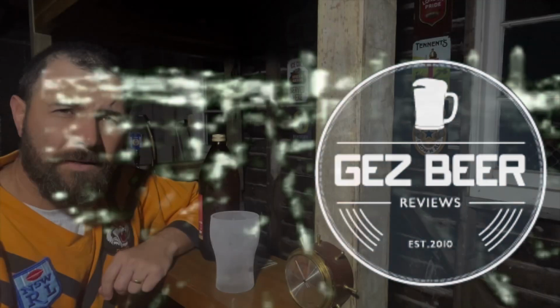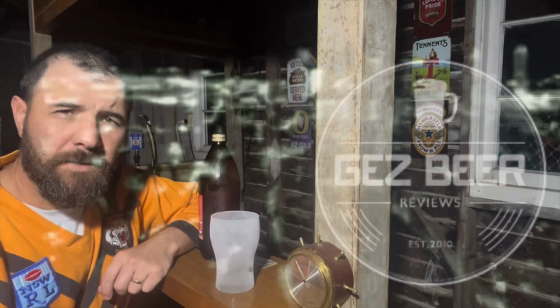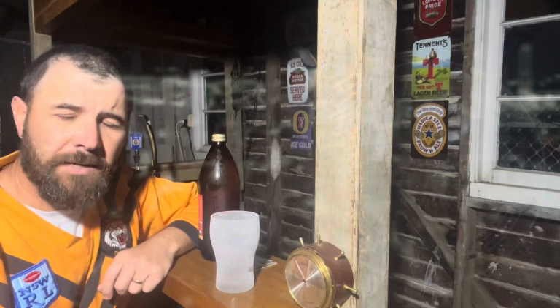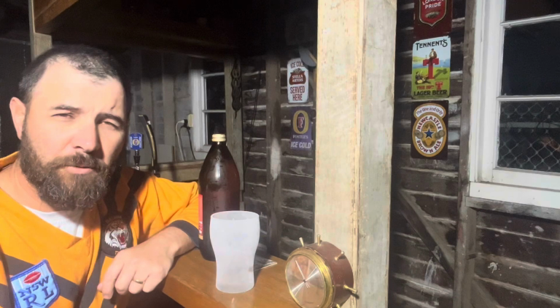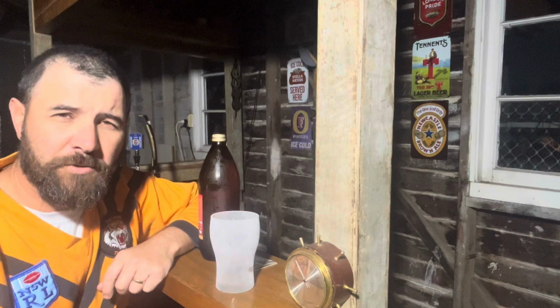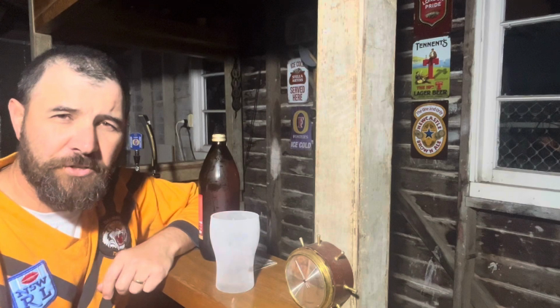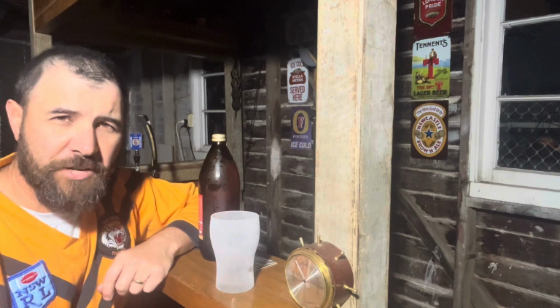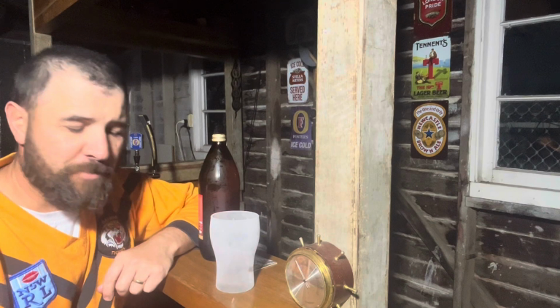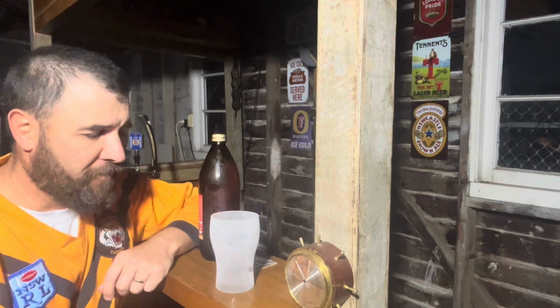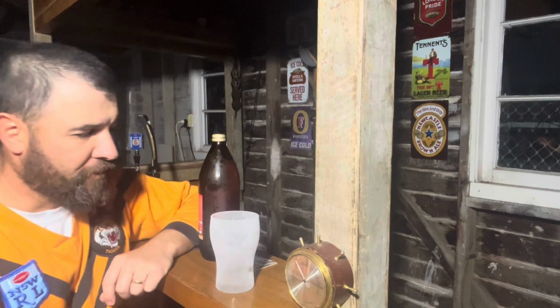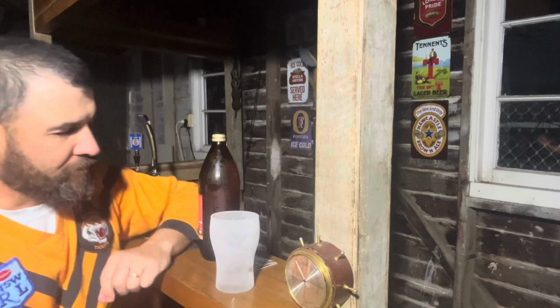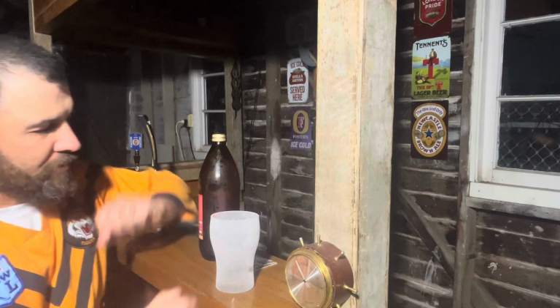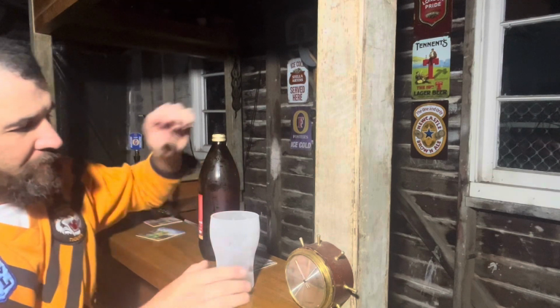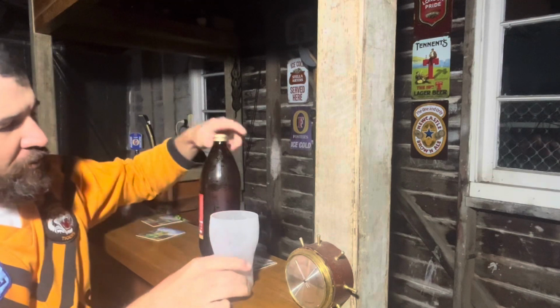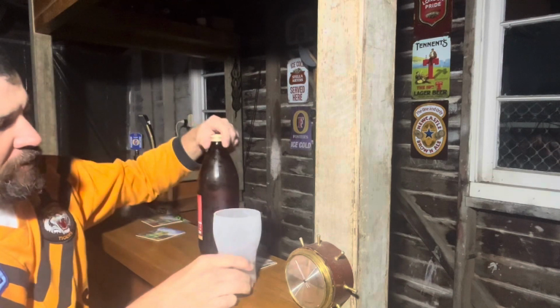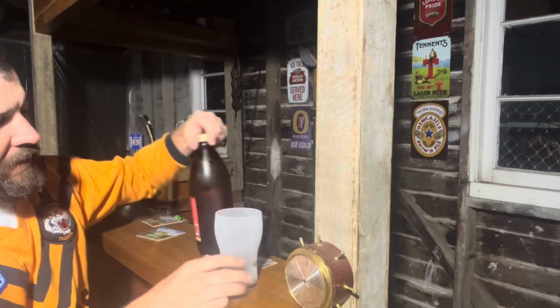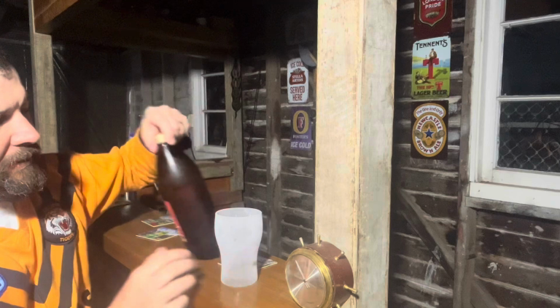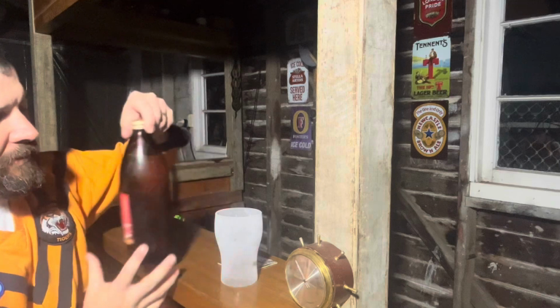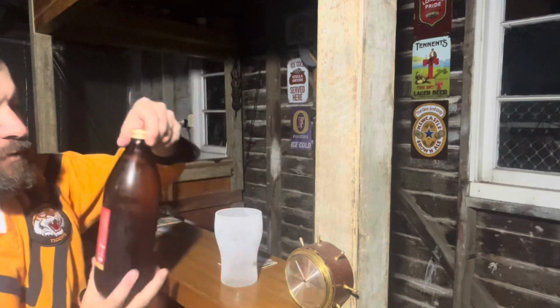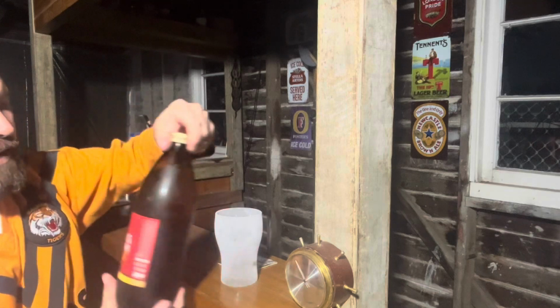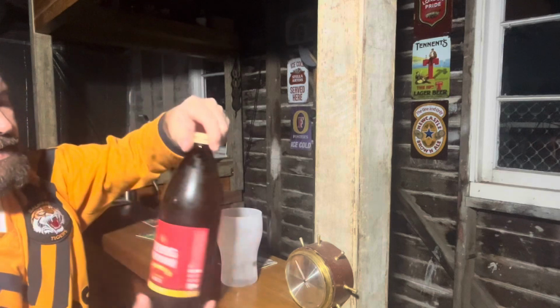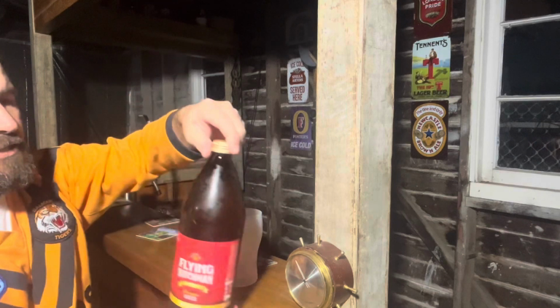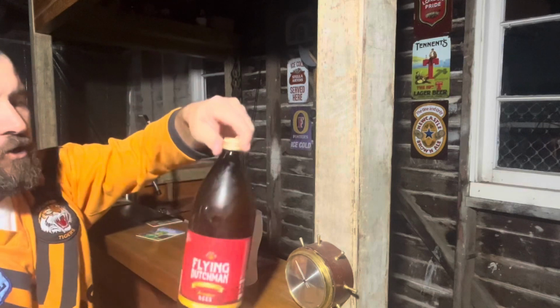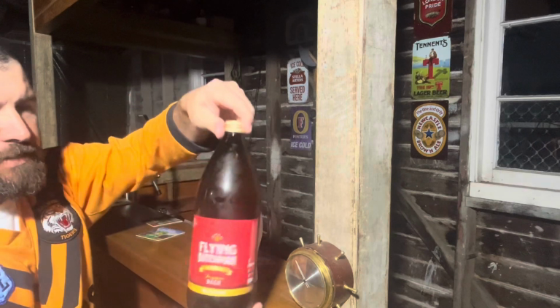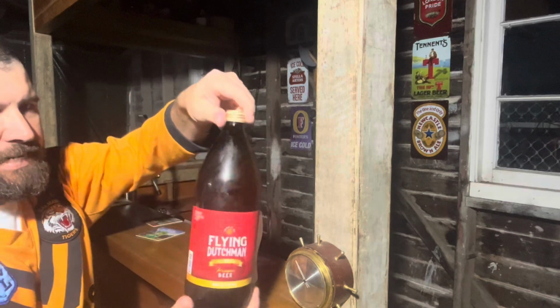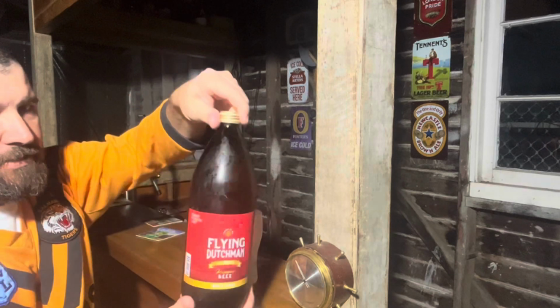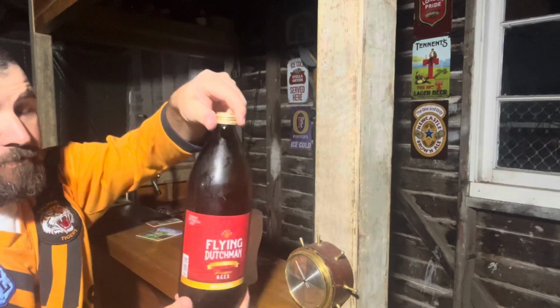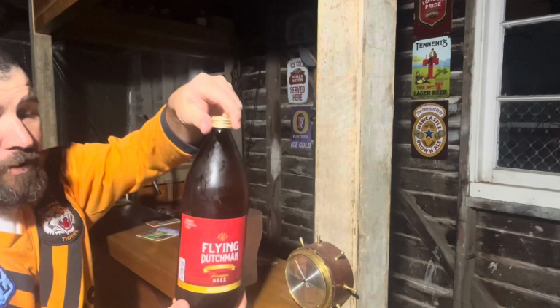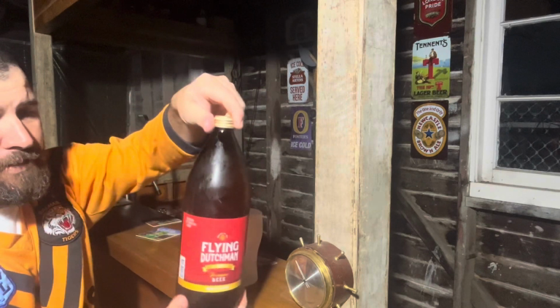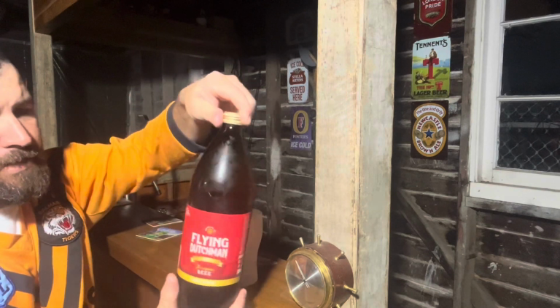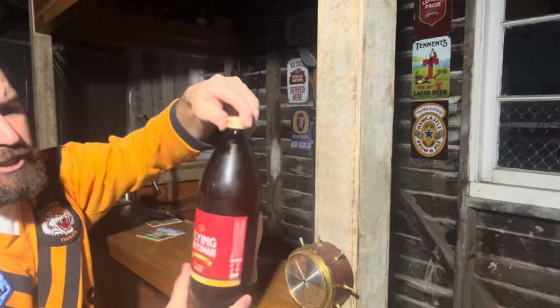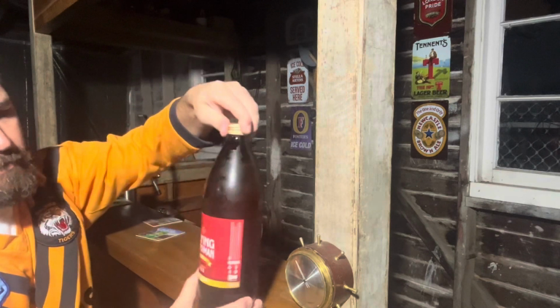G'day, welcome to Jasper. You're going to be trying this one, and as Tyler says, it's a Flying Dutchman.